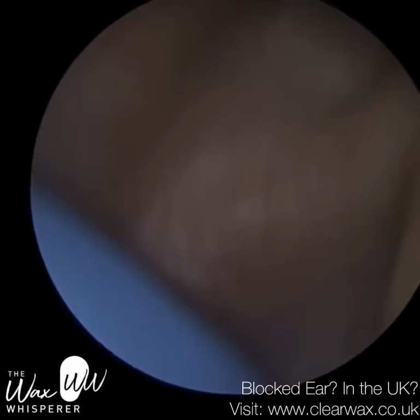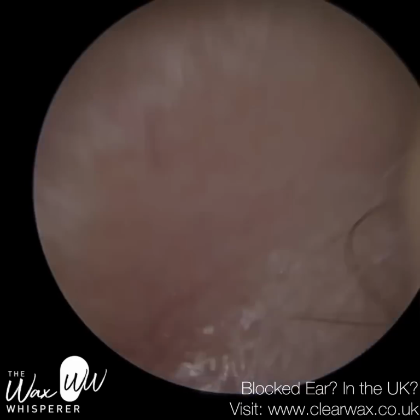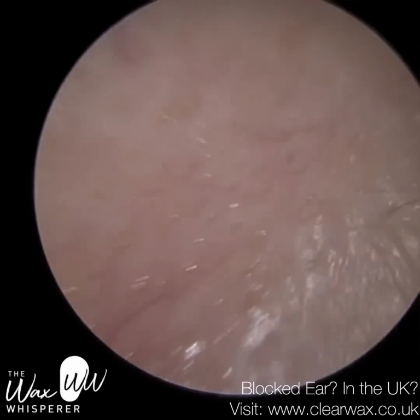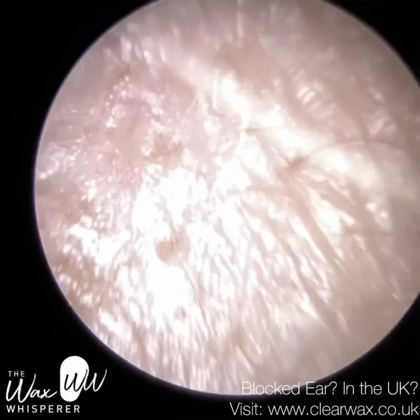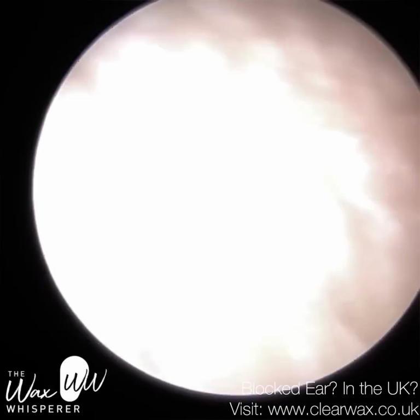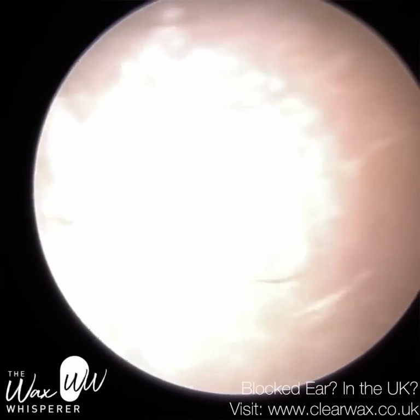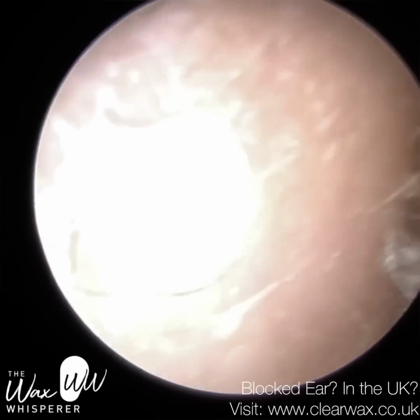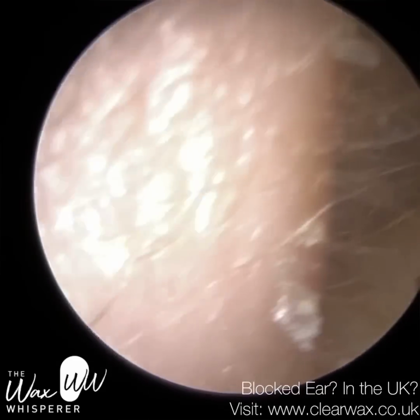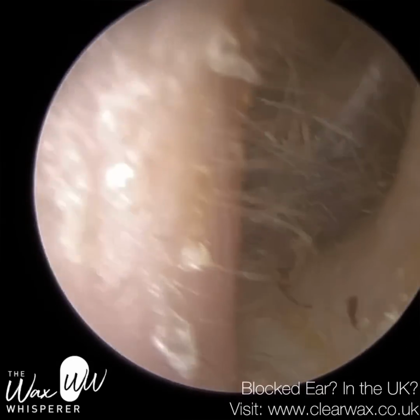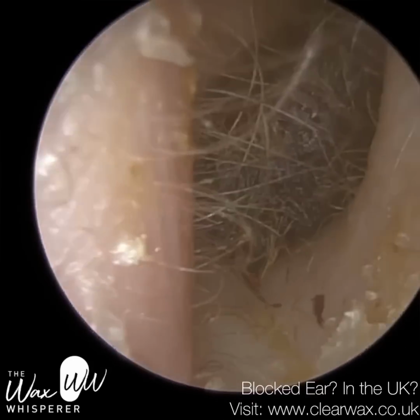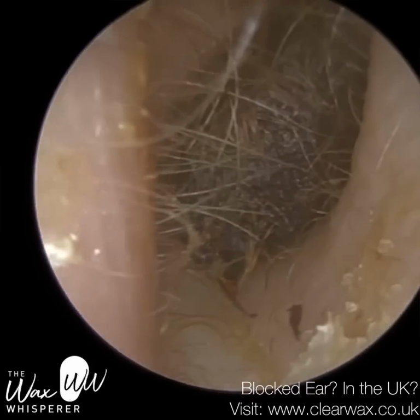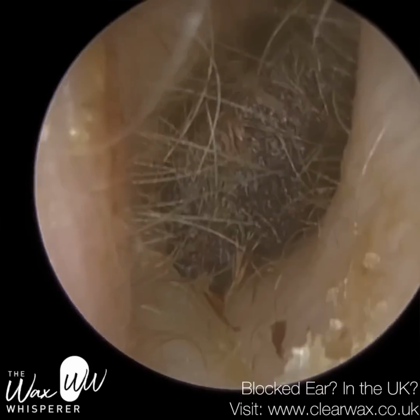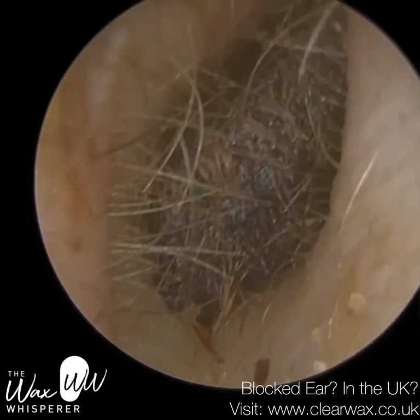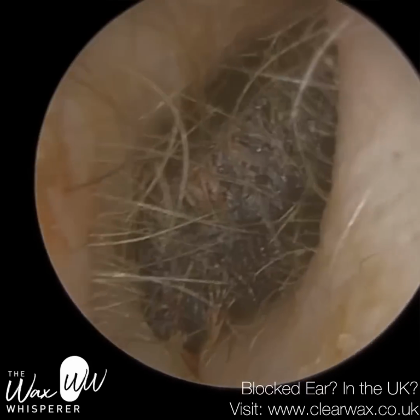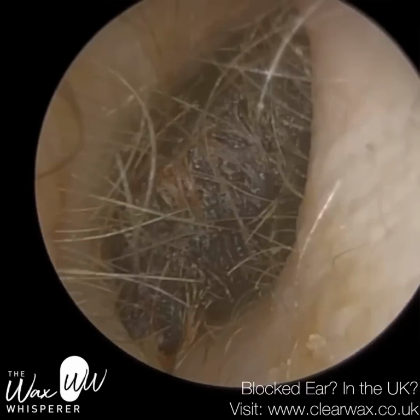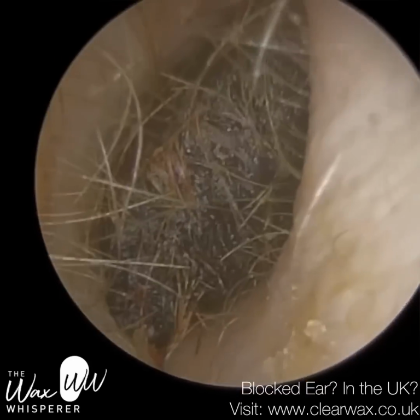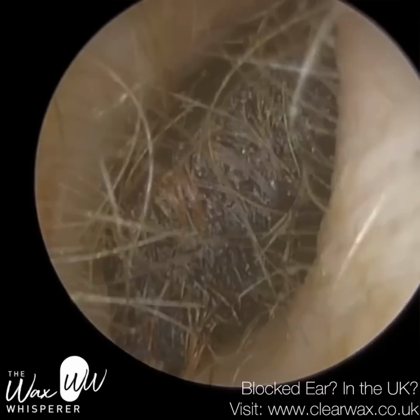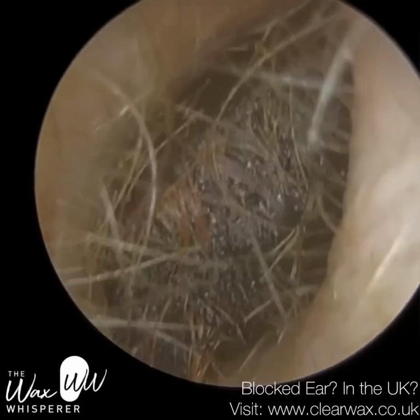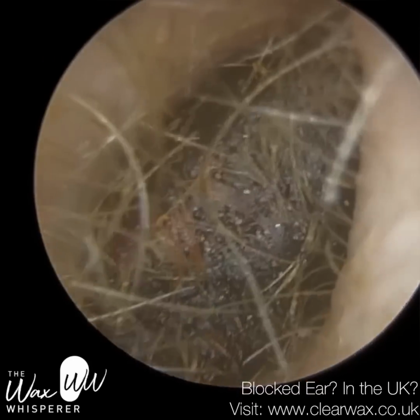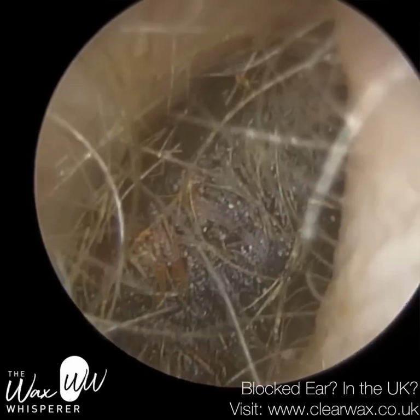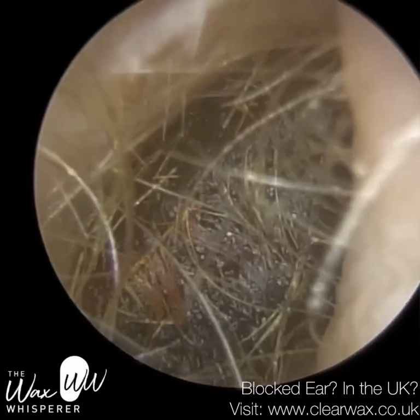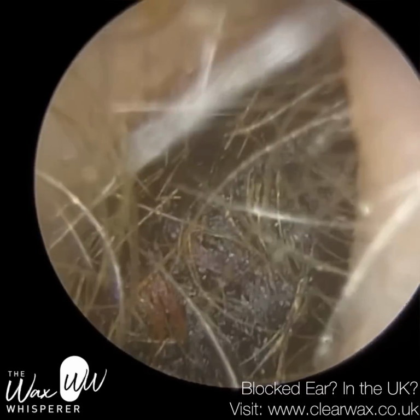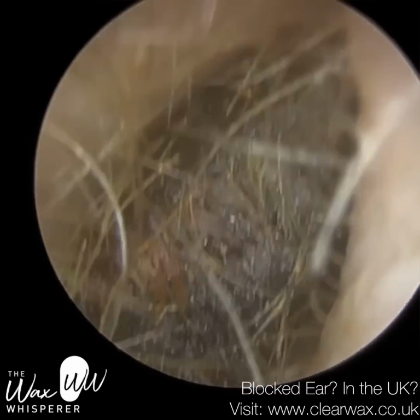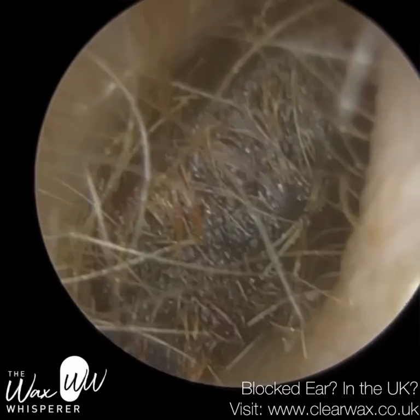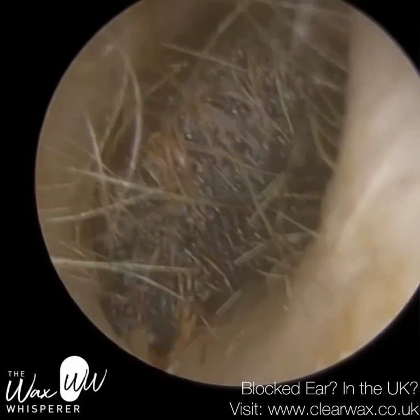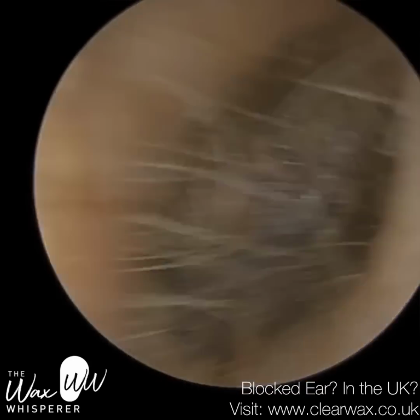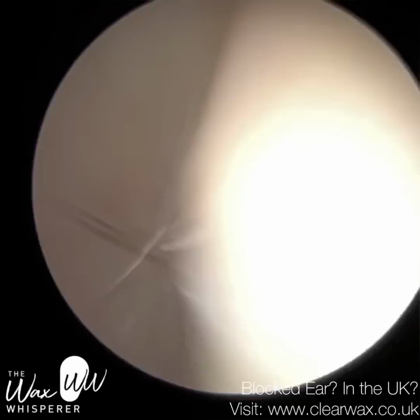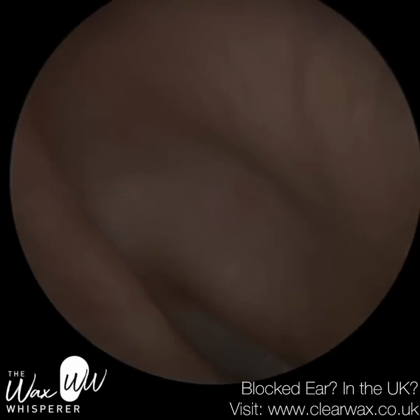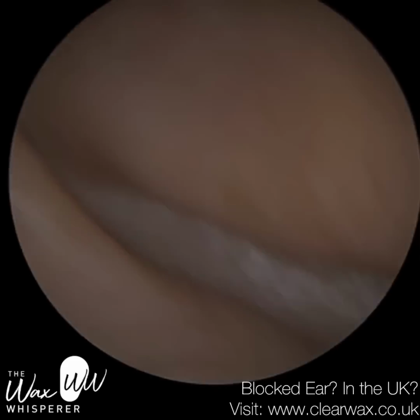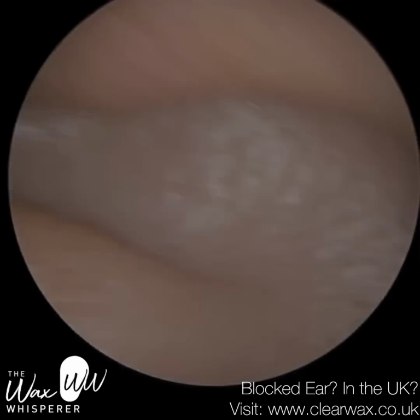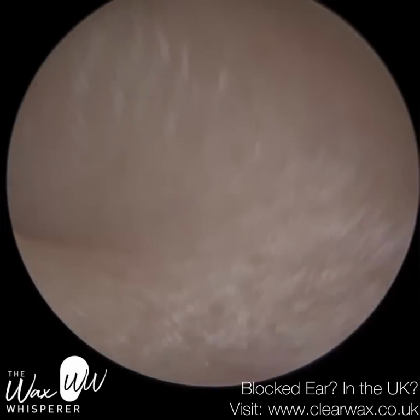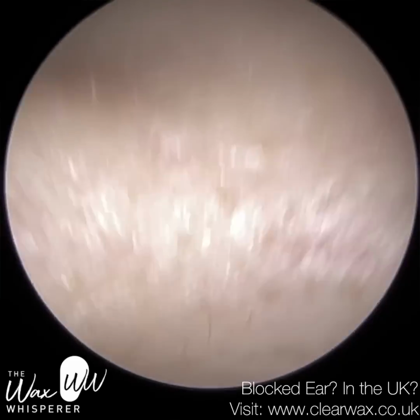Hi everyone, this is Neil Riteter, also known as the Wax Whisperer. Thank you for joining me in my latest video.